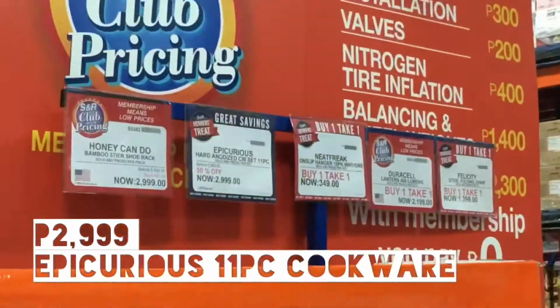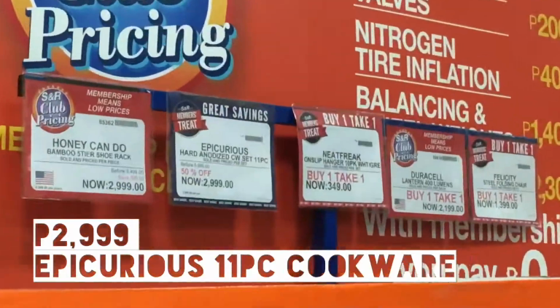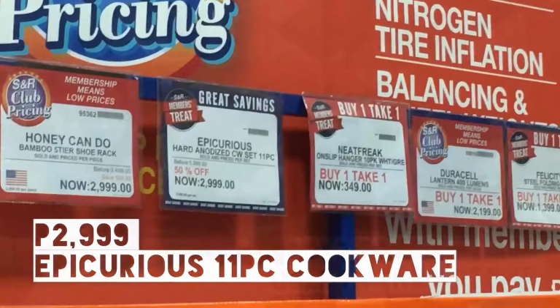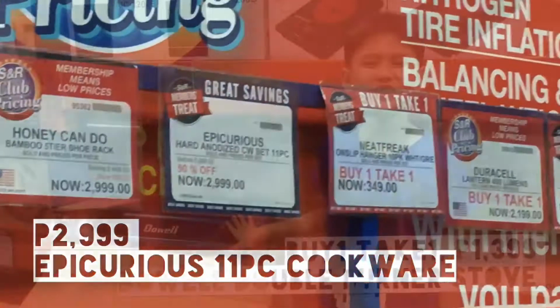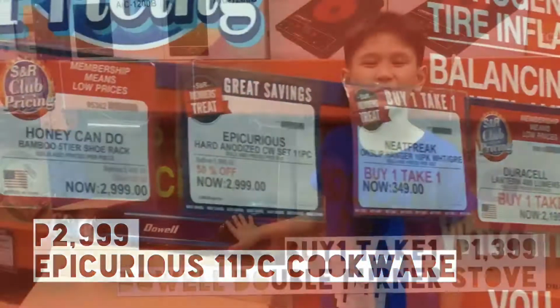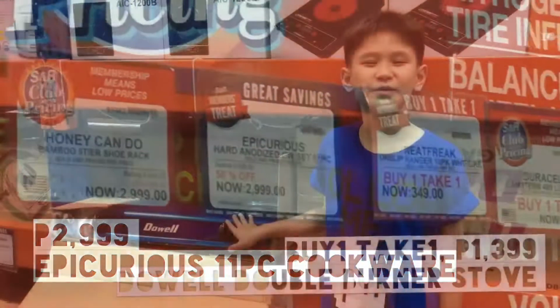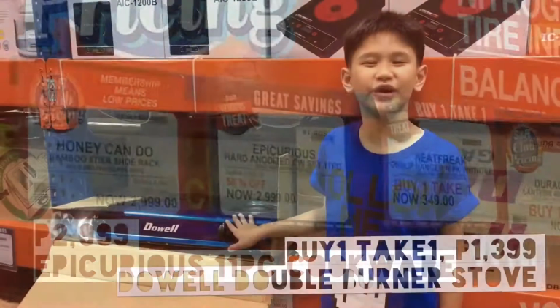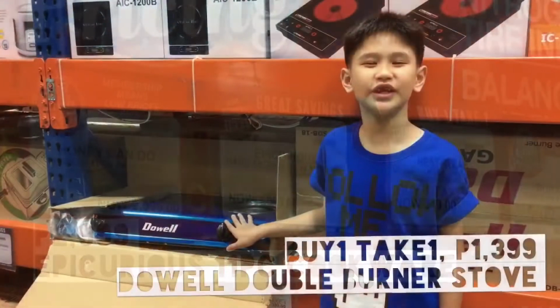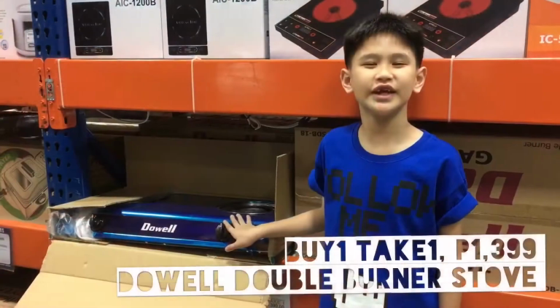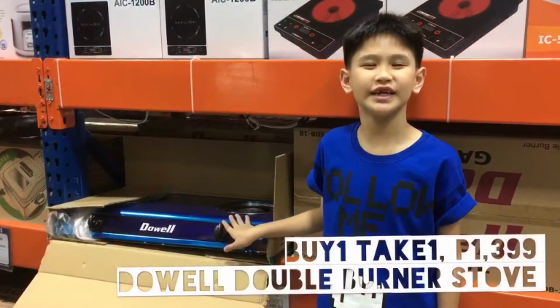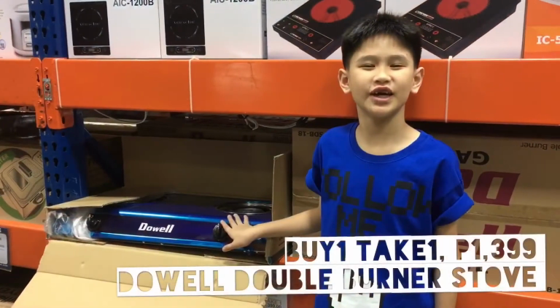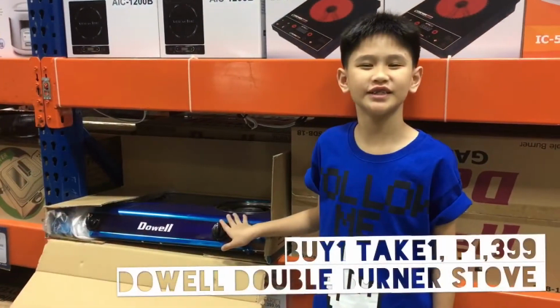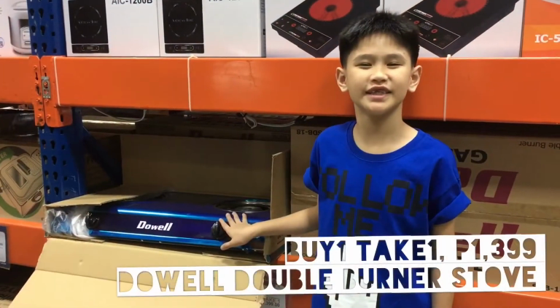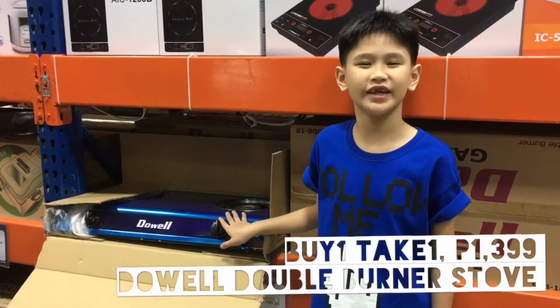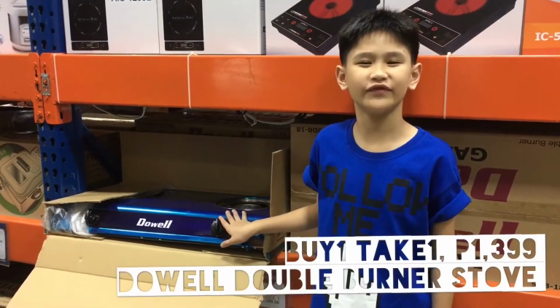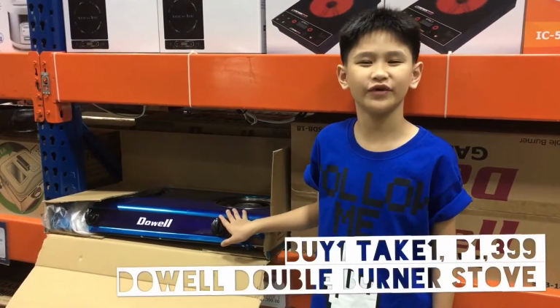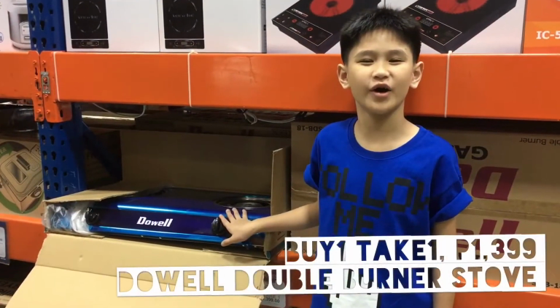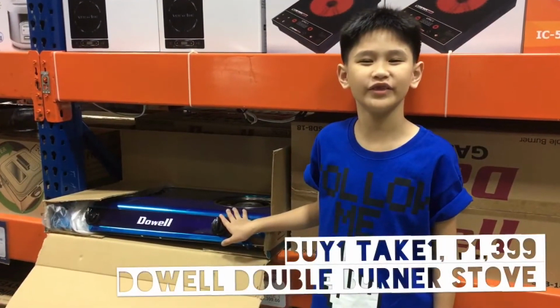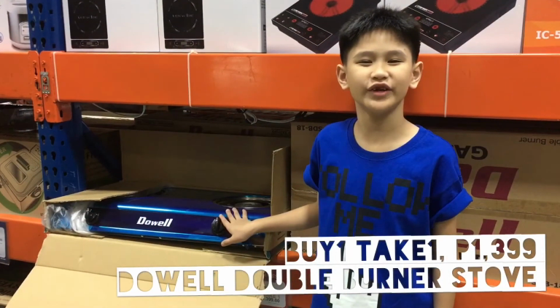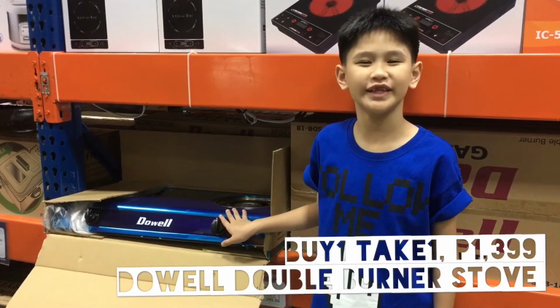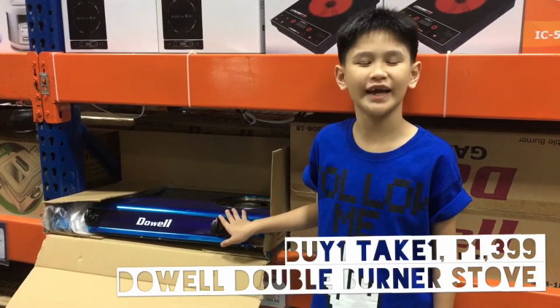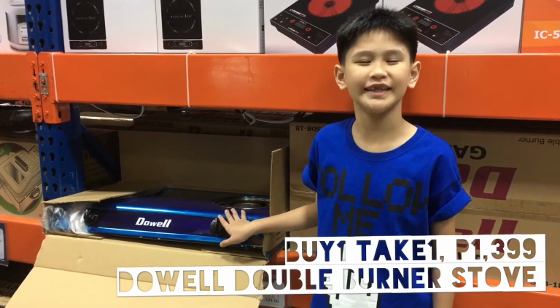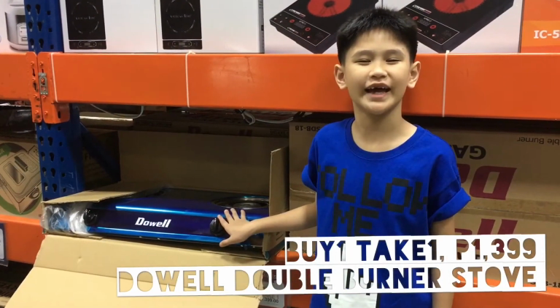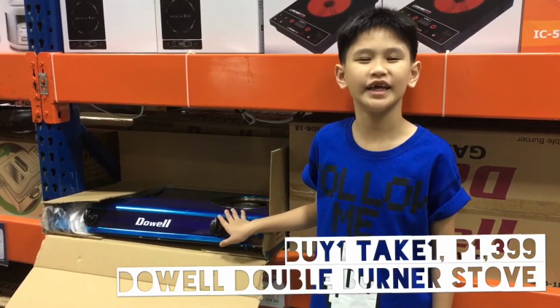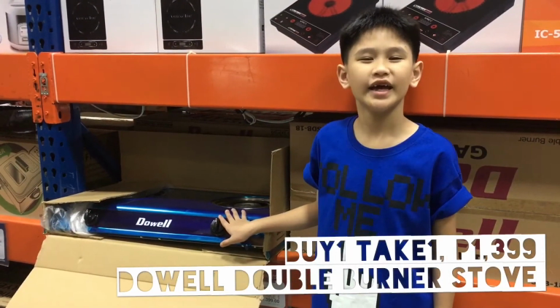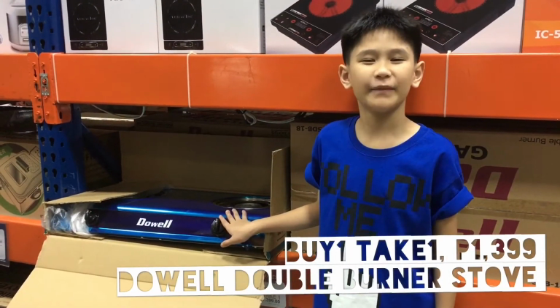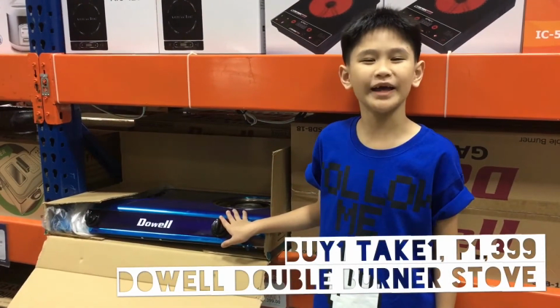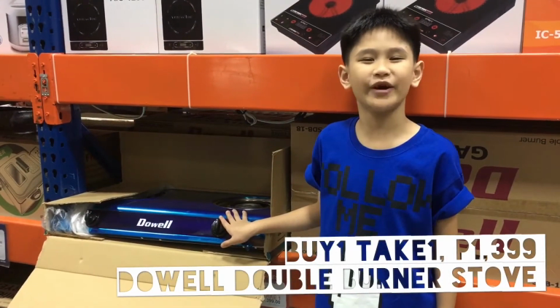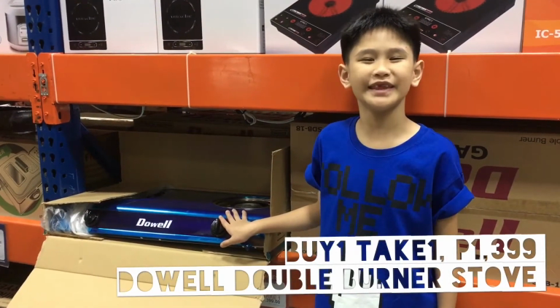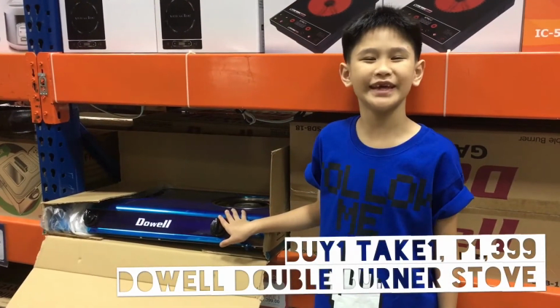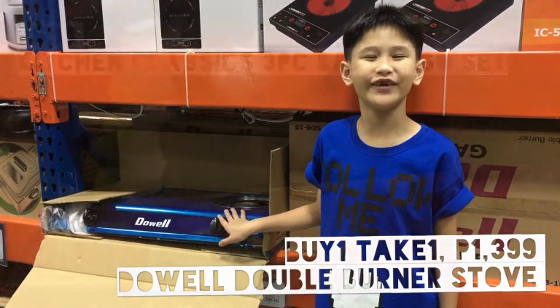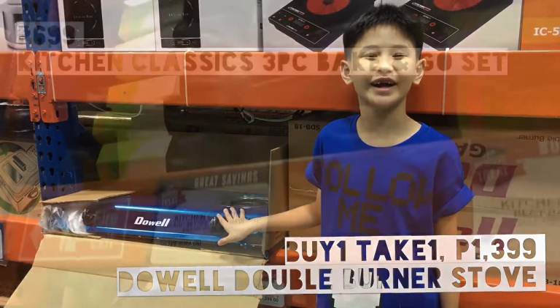This double burner is on sale for $1,399. Buy one, take one!